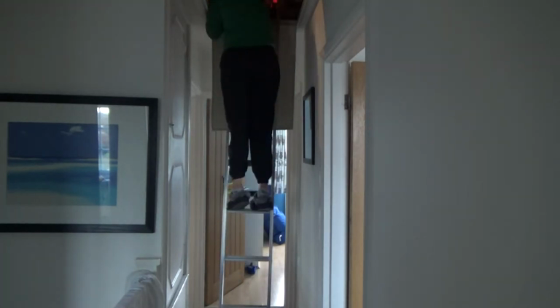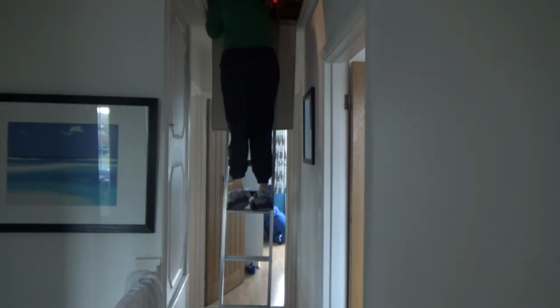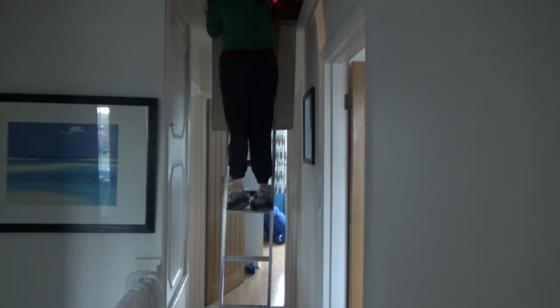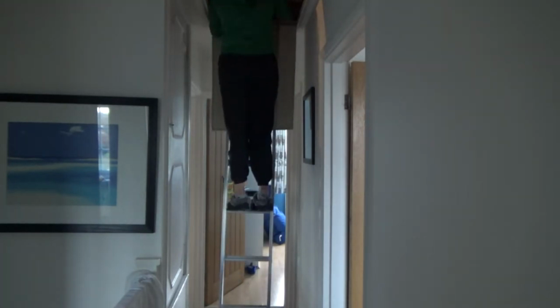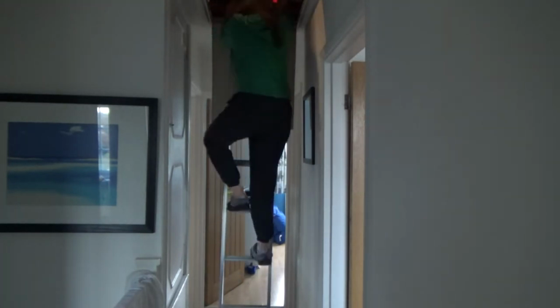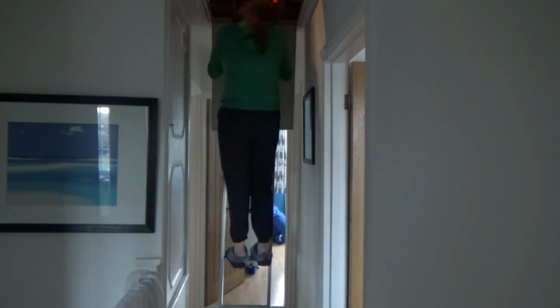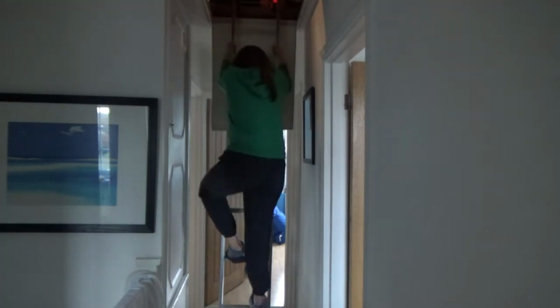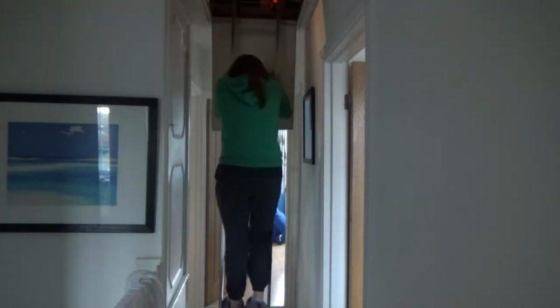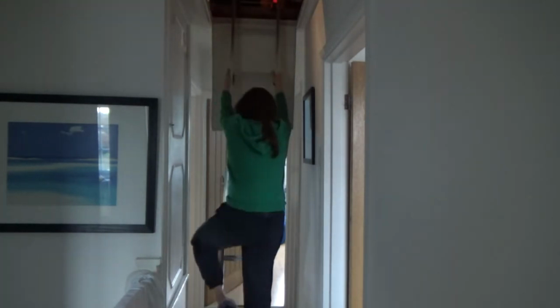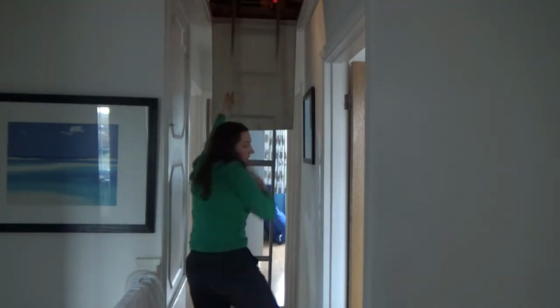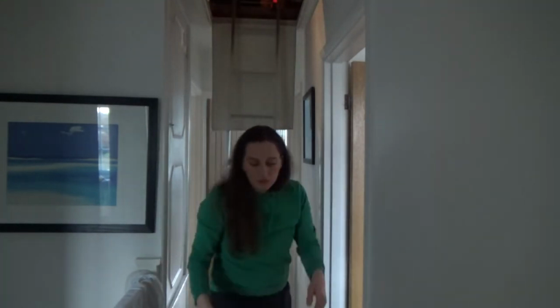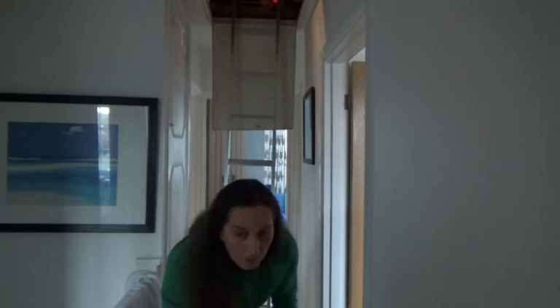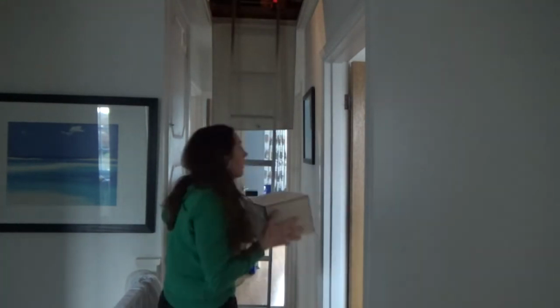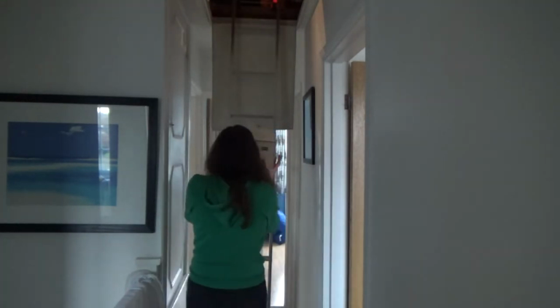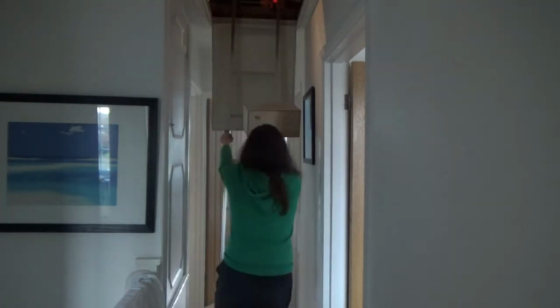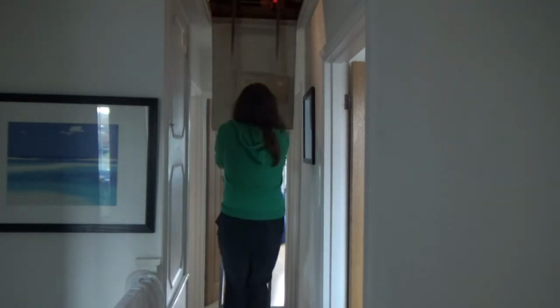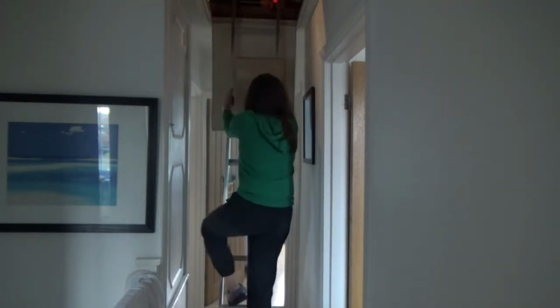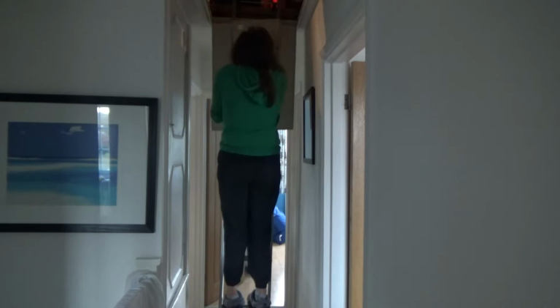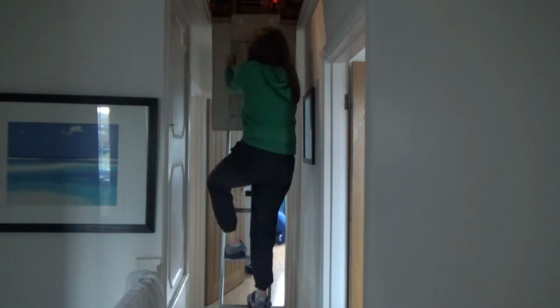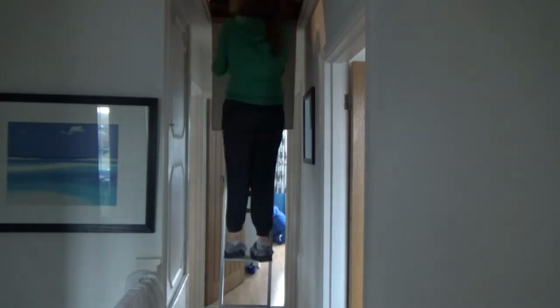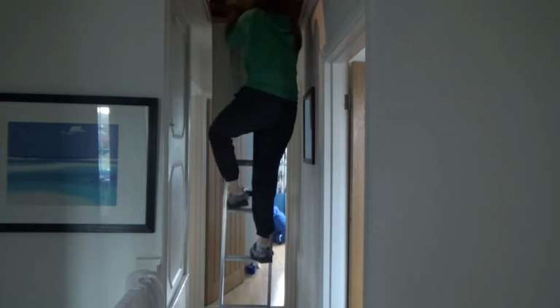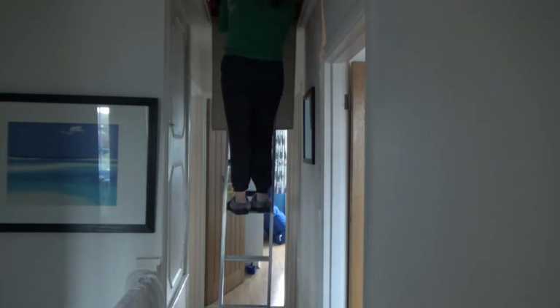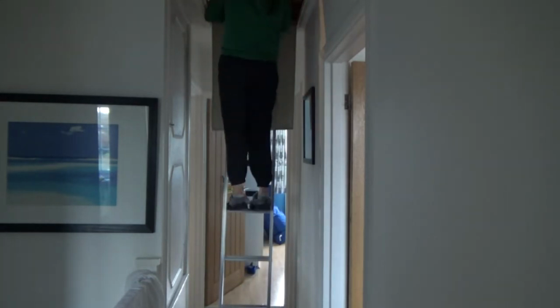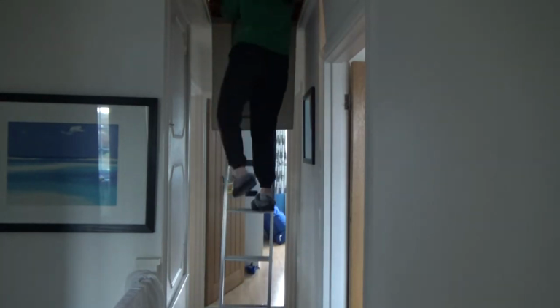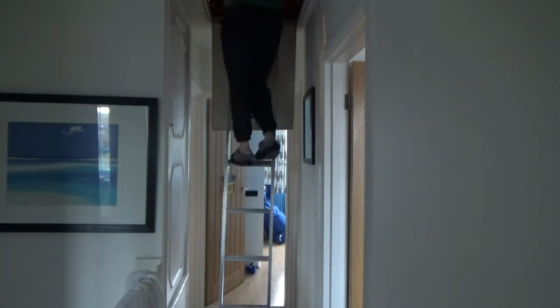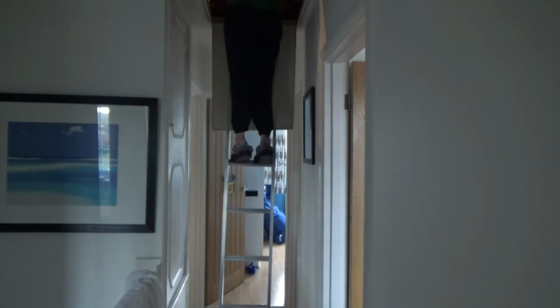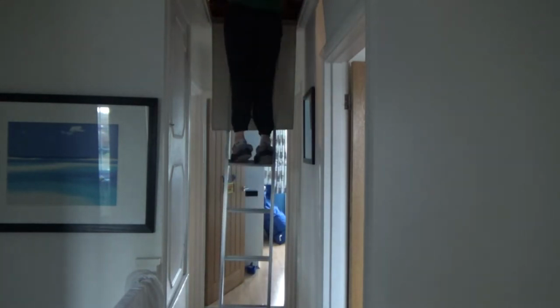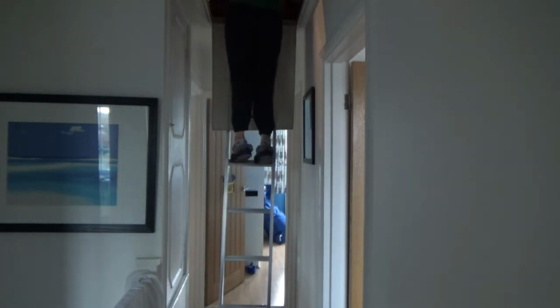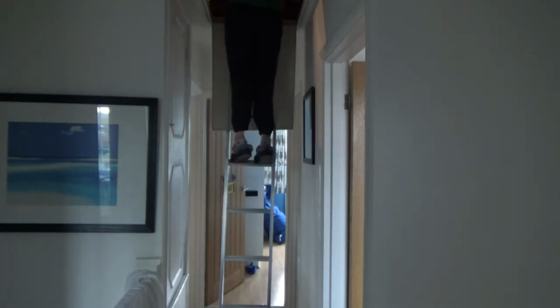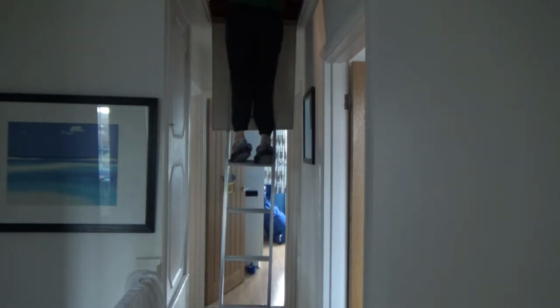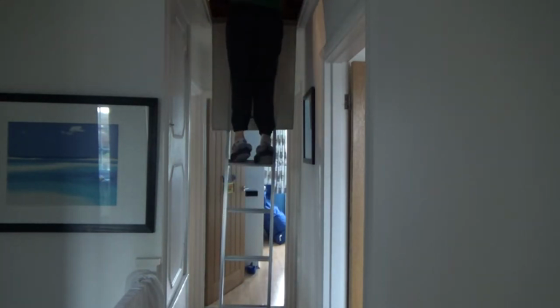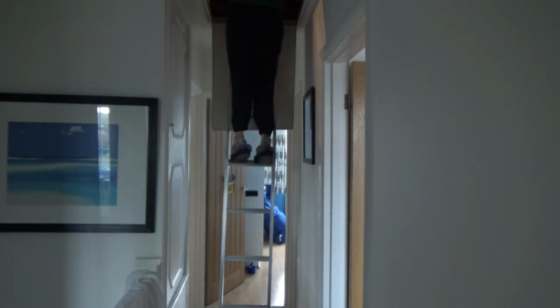We had some boxes that needed to go up to the loft, and we also had some spare Christmas stuff that was still downstairs that needed to go up as well.